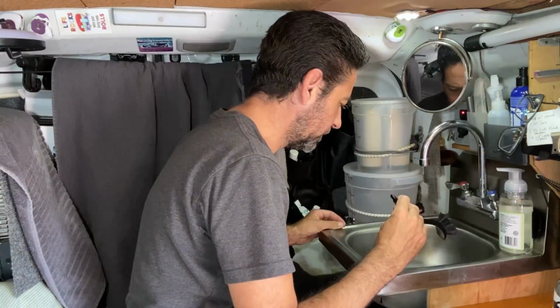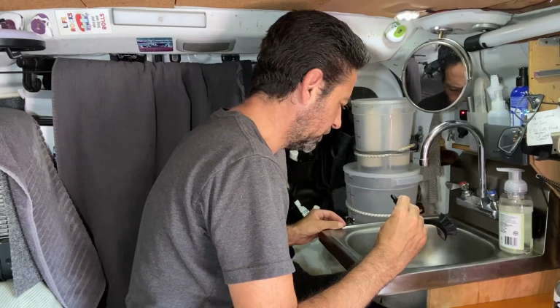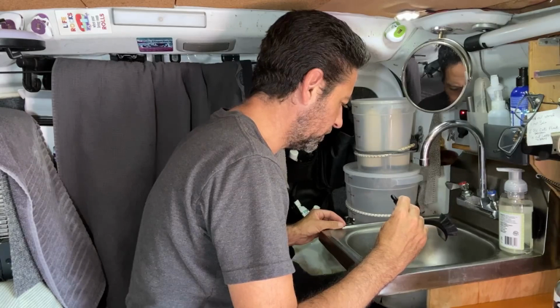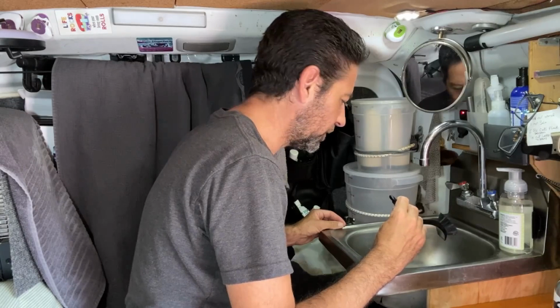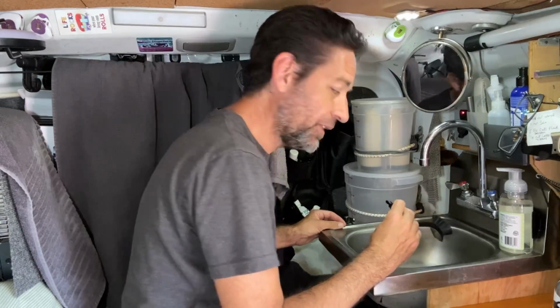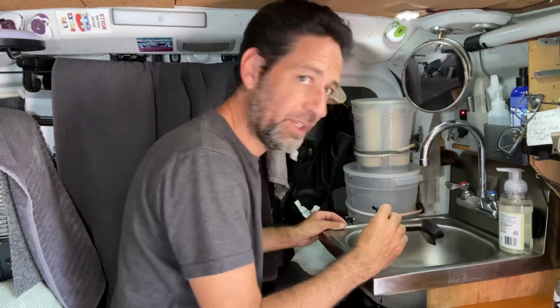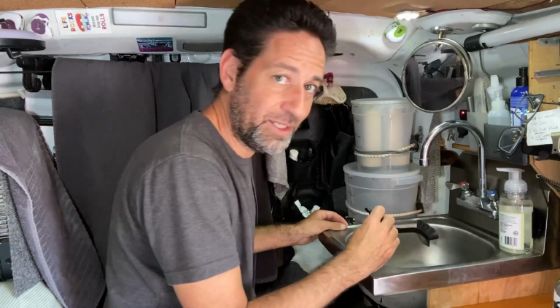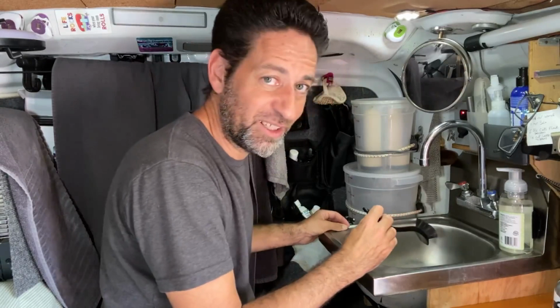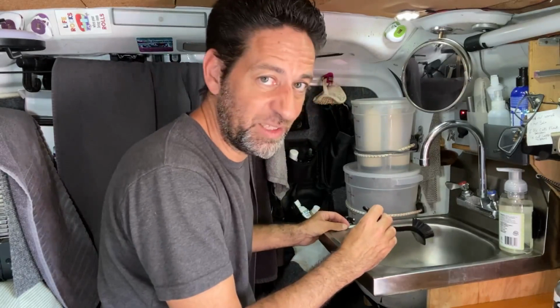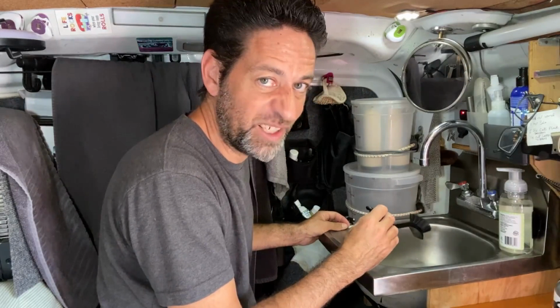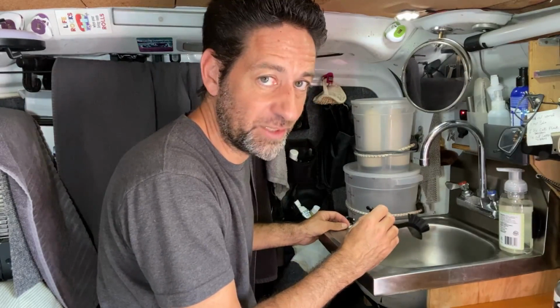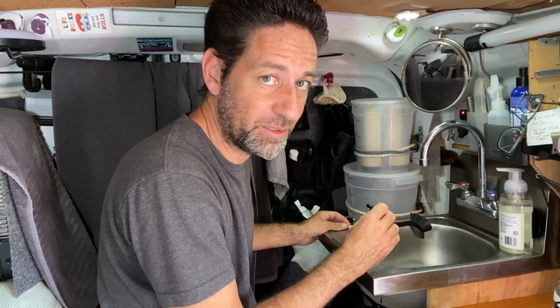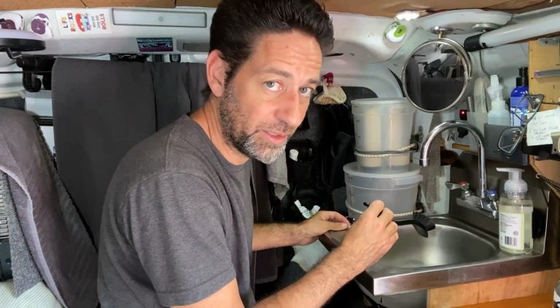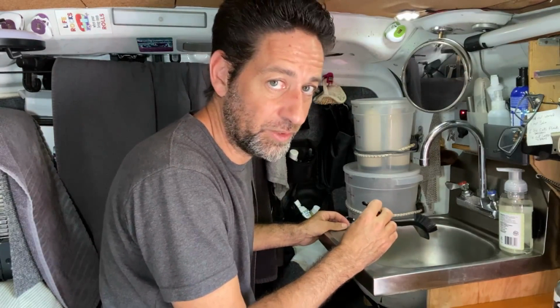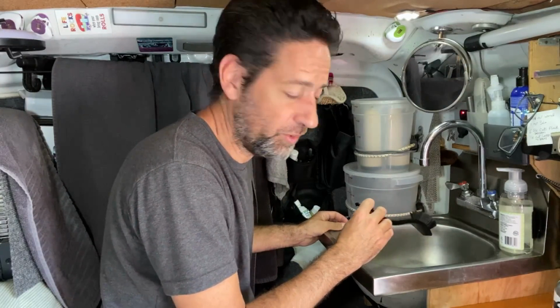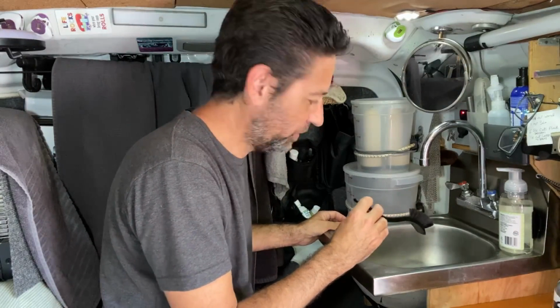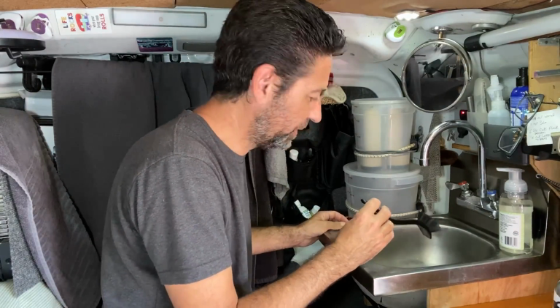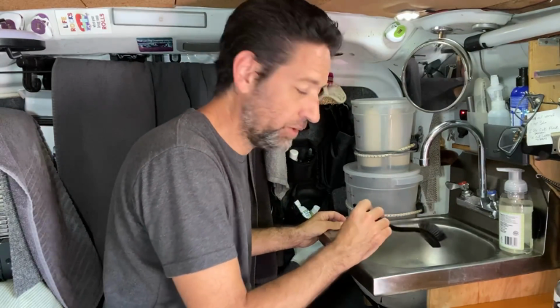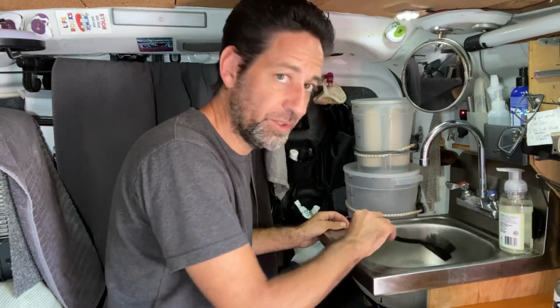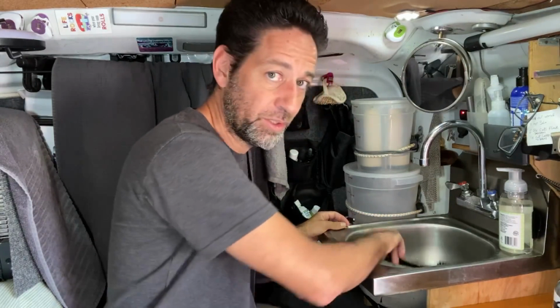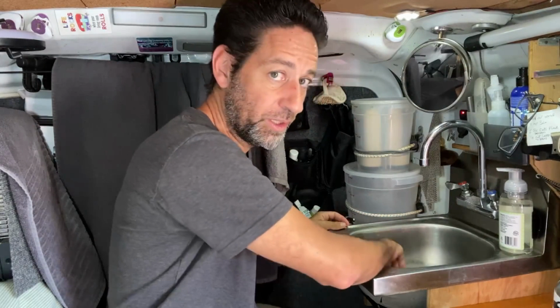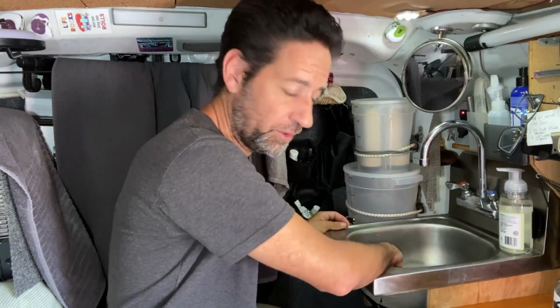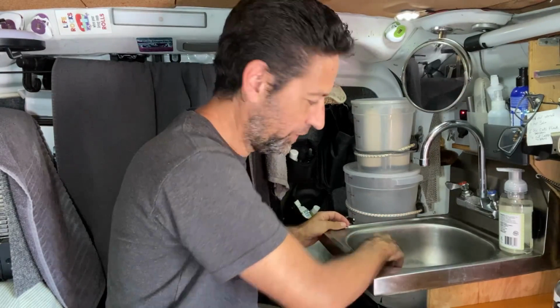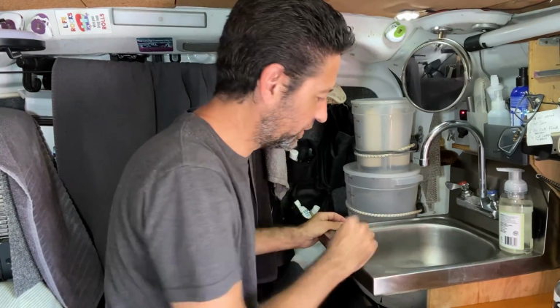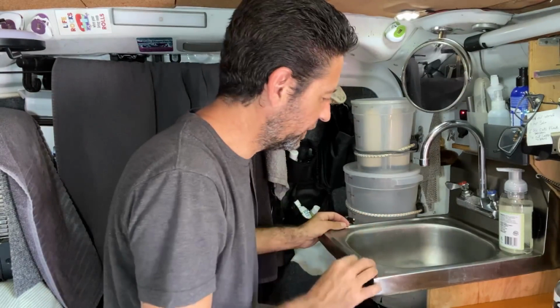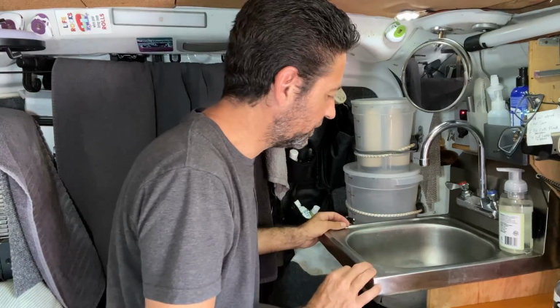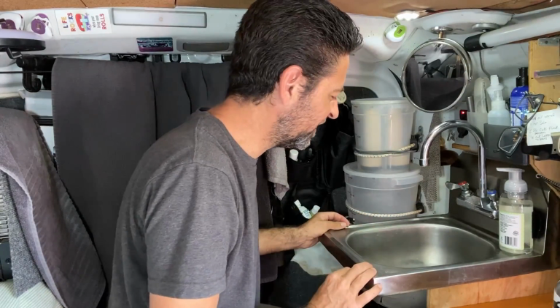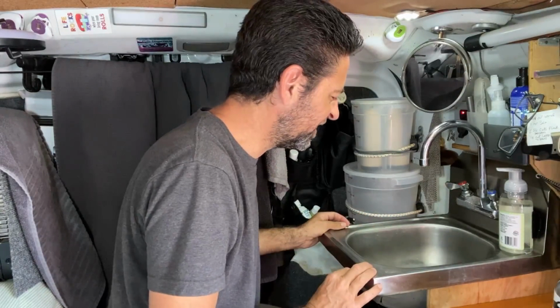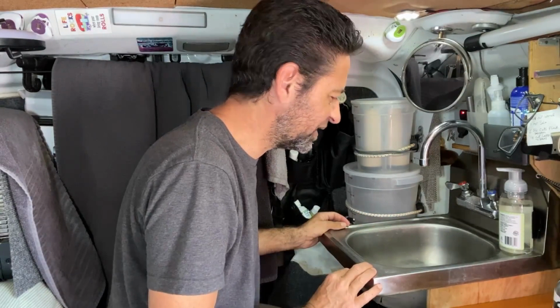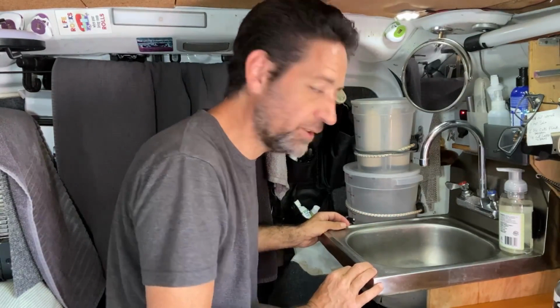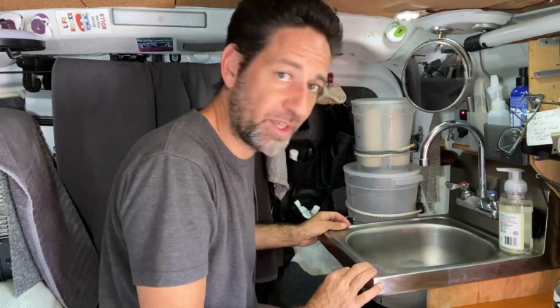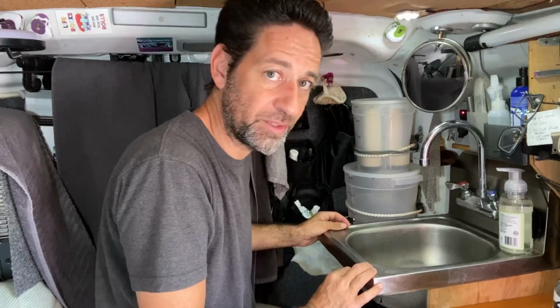I think I need to clean my sink today too. That would be a good little thing to do. Oh, this is disgusting.